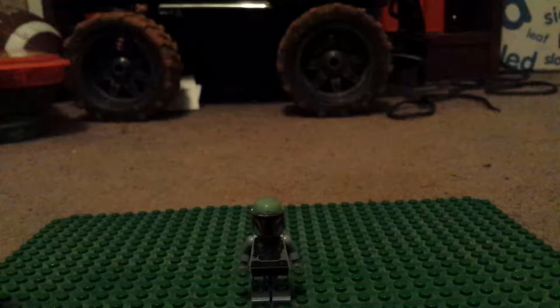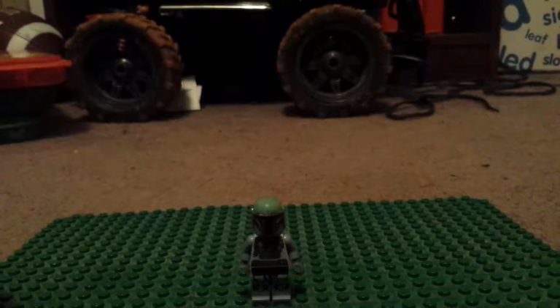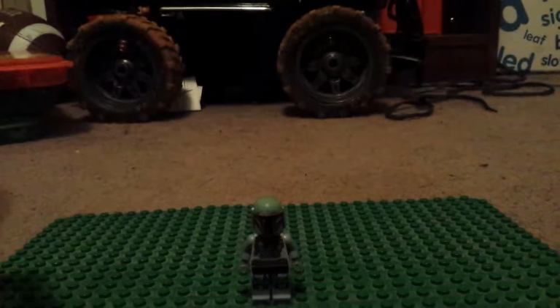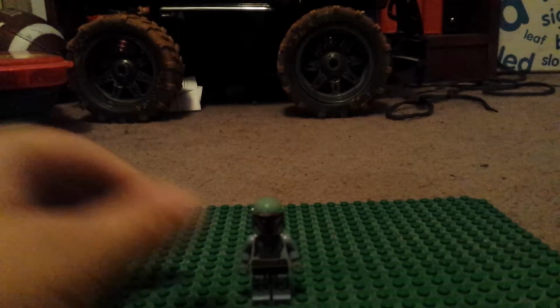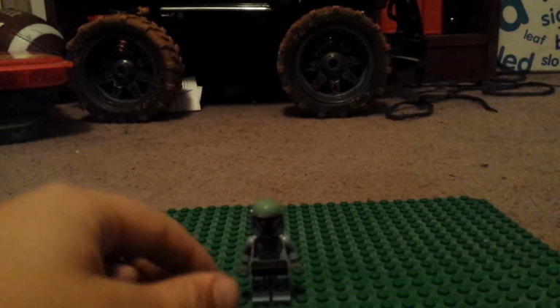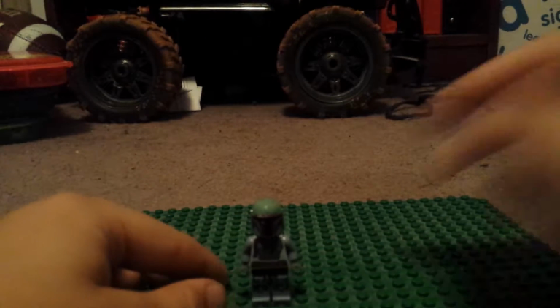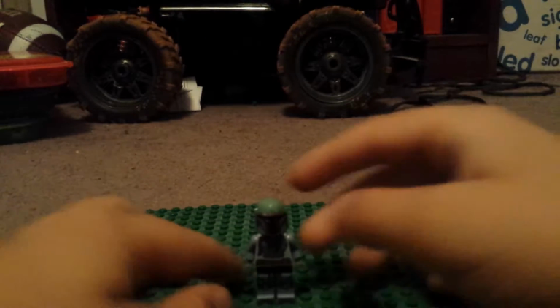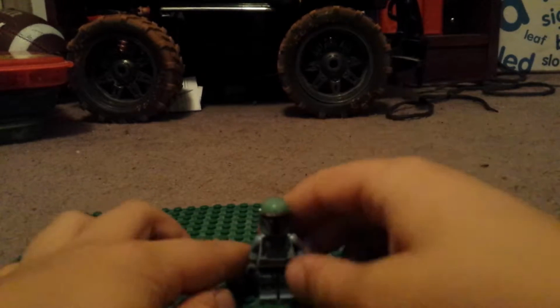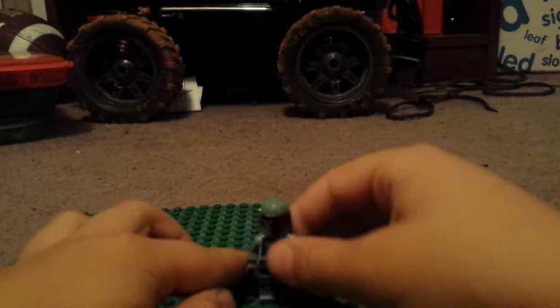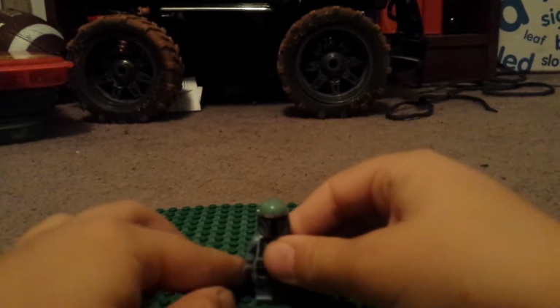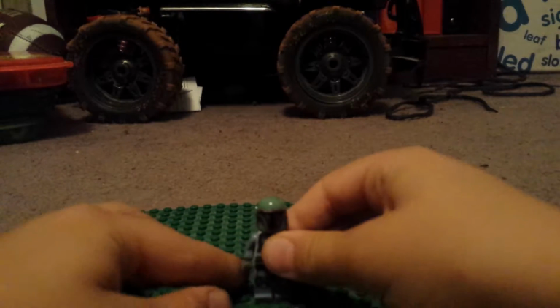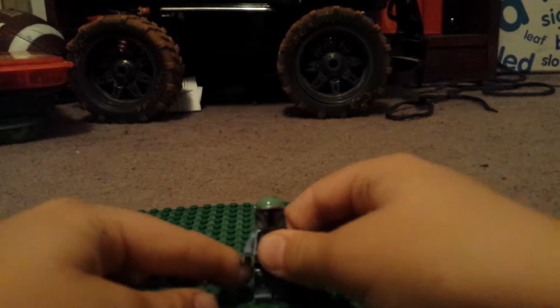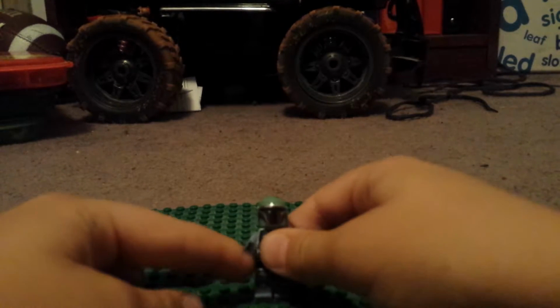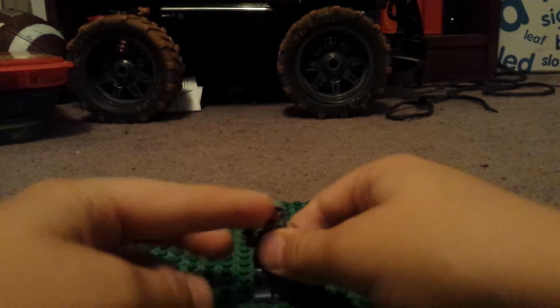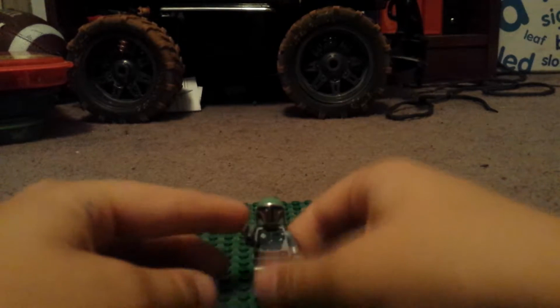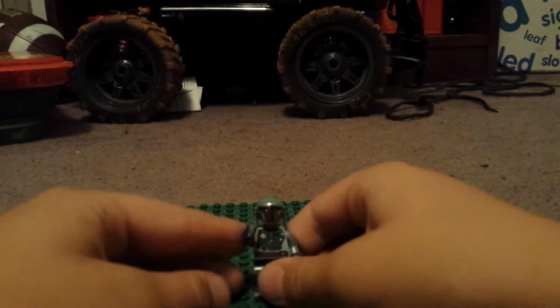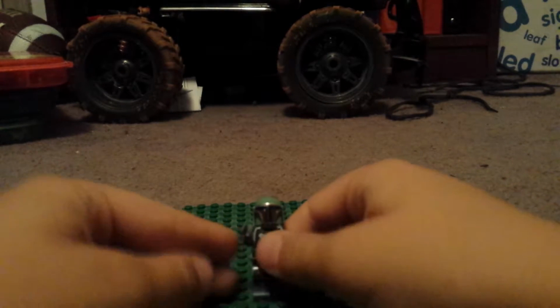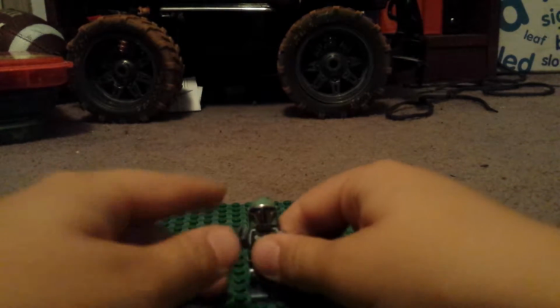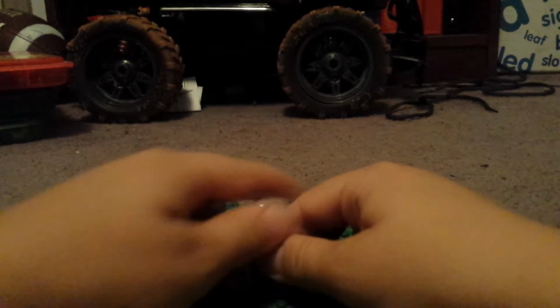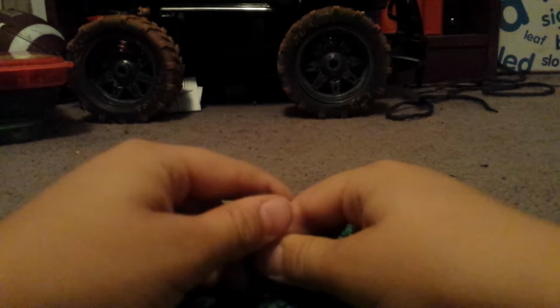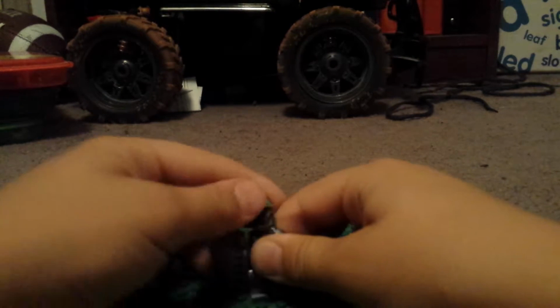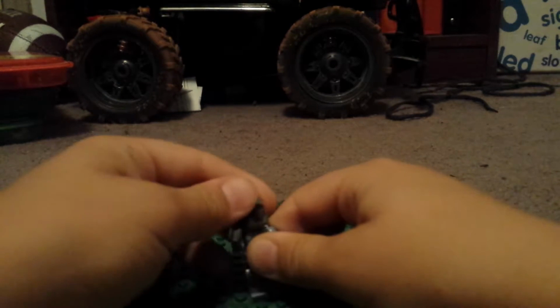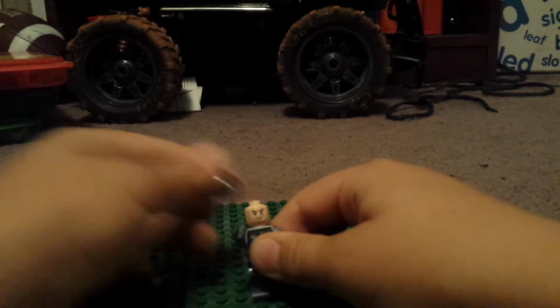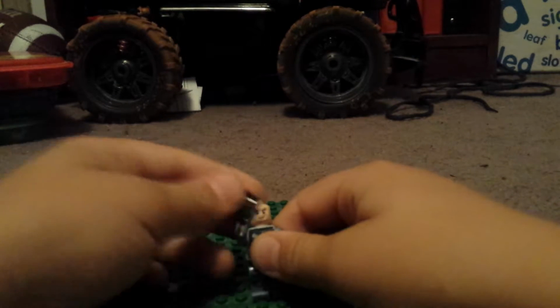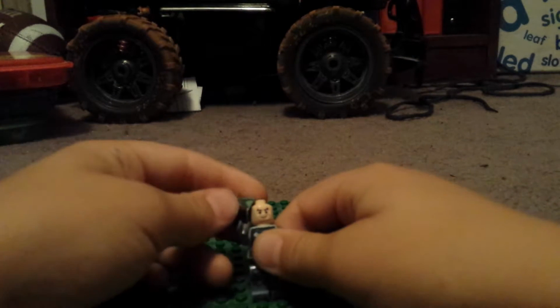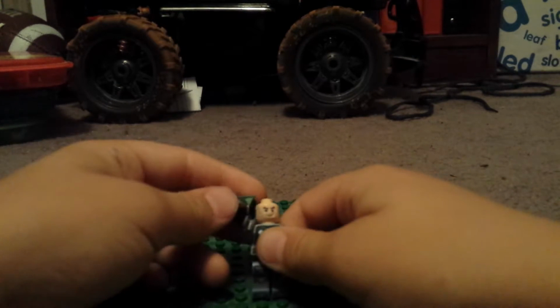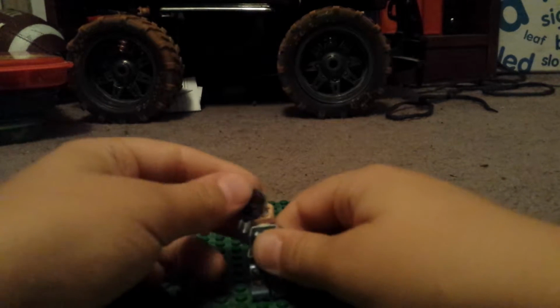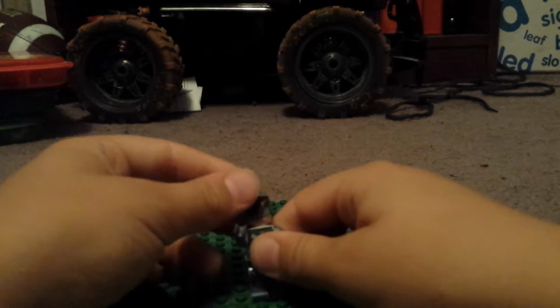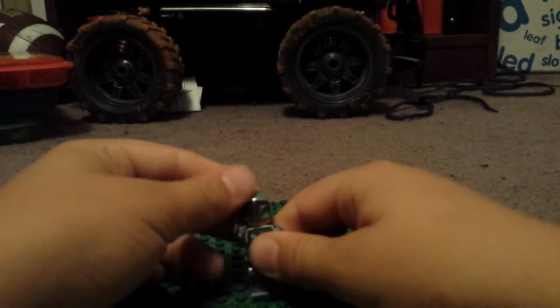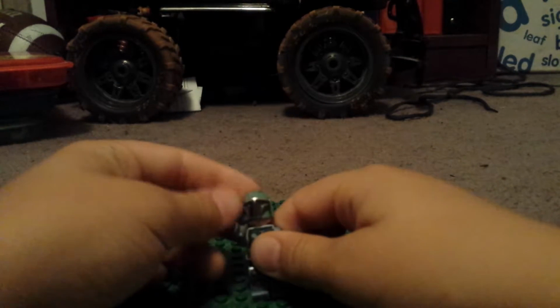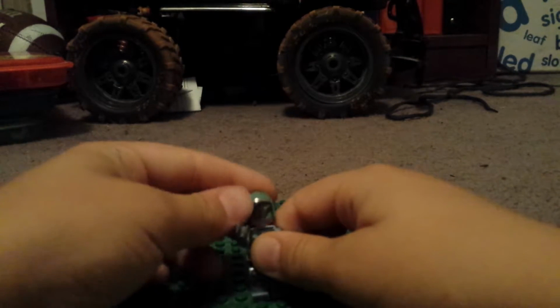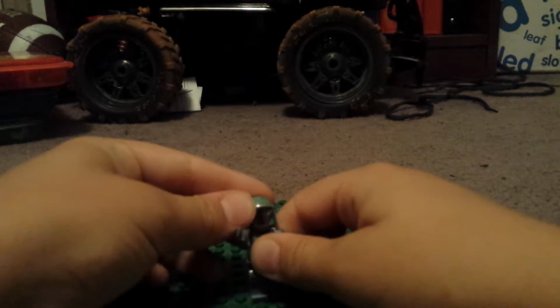Hello everybody, this is our first little figure review. This is Boba Fett.